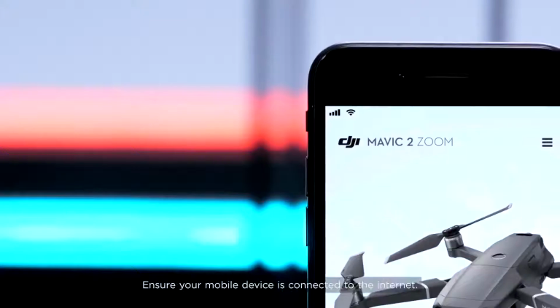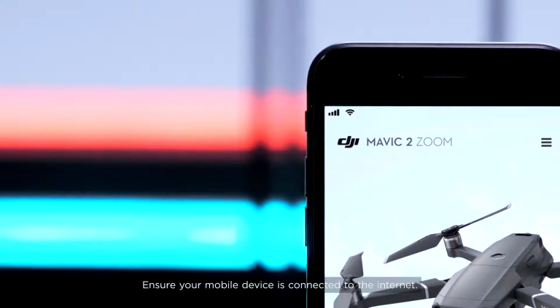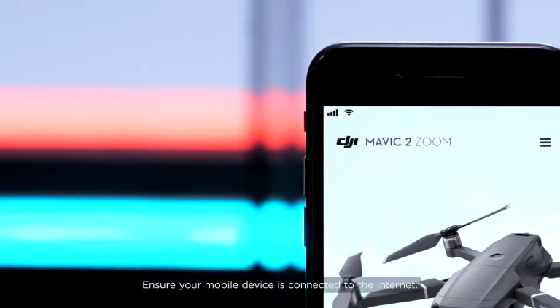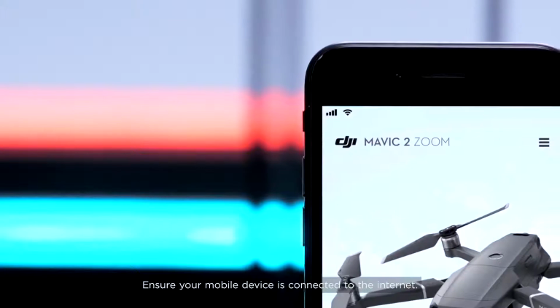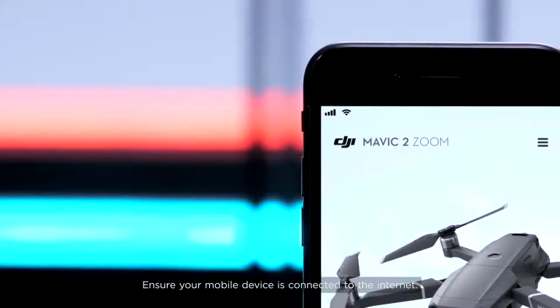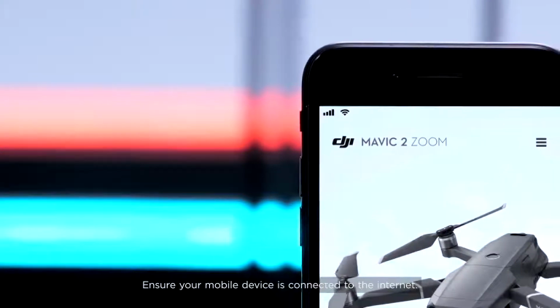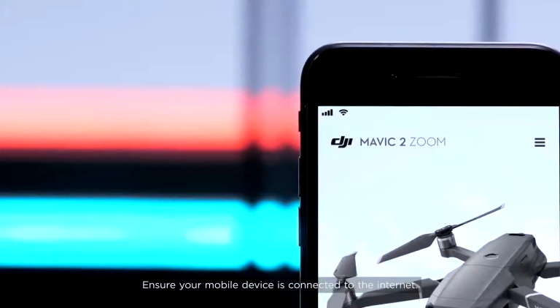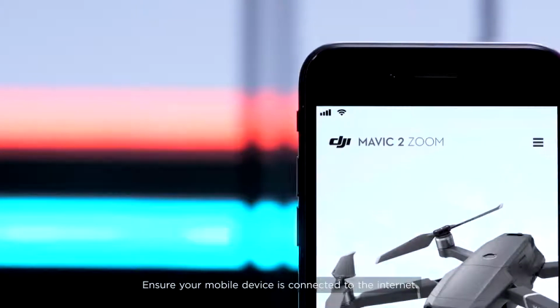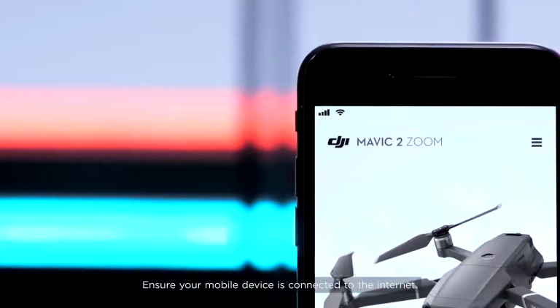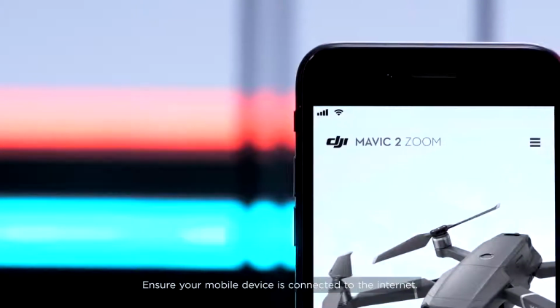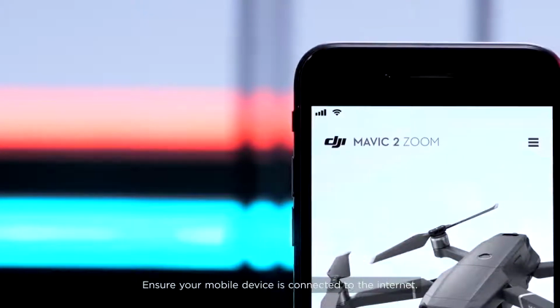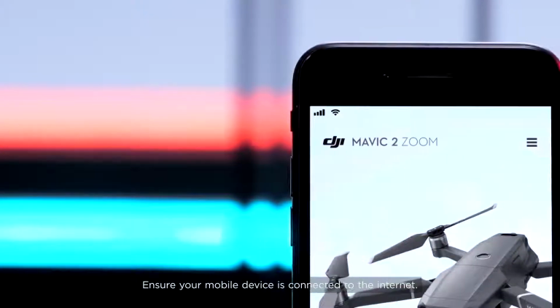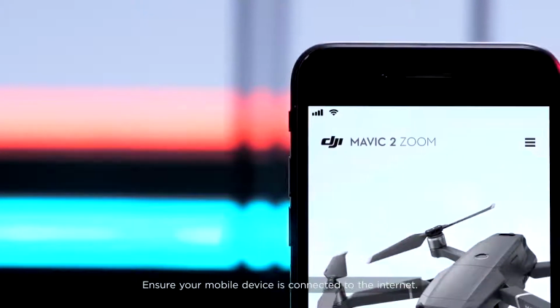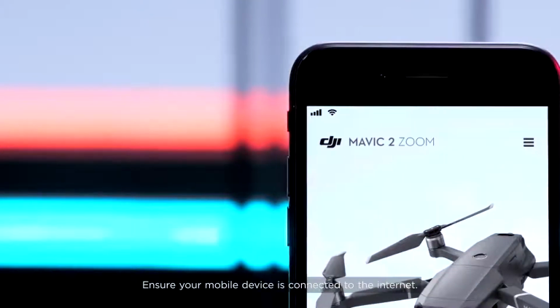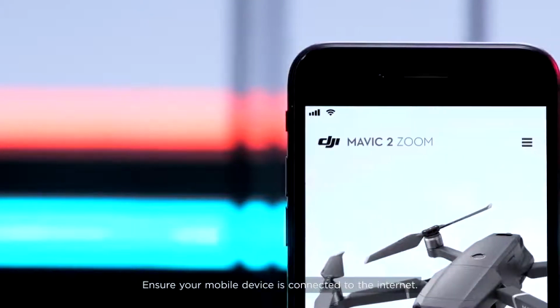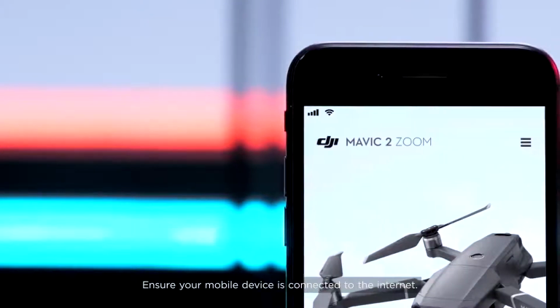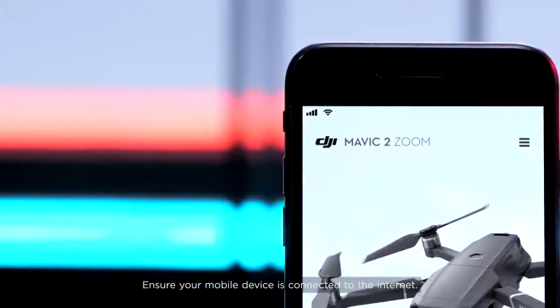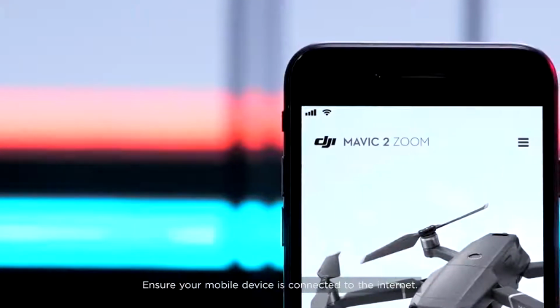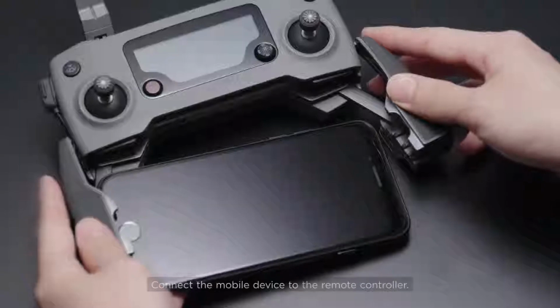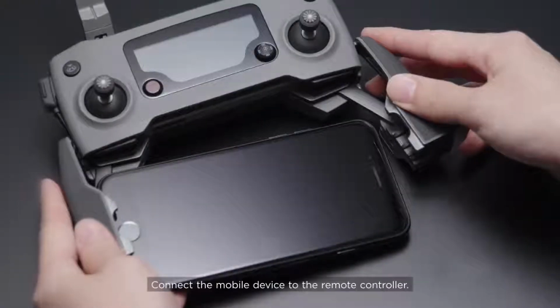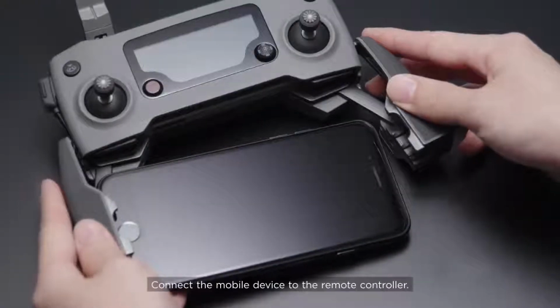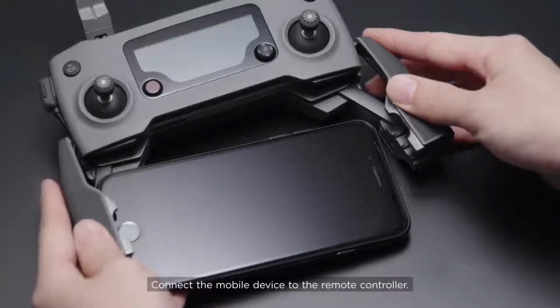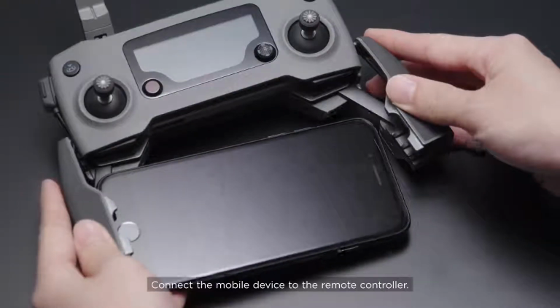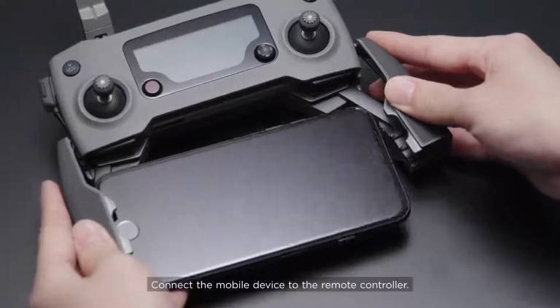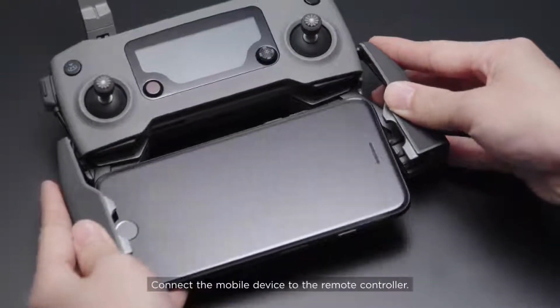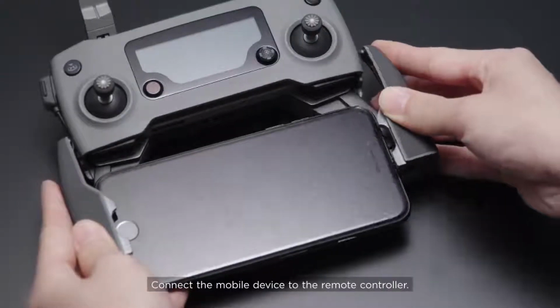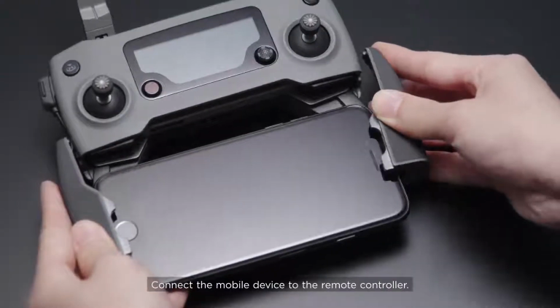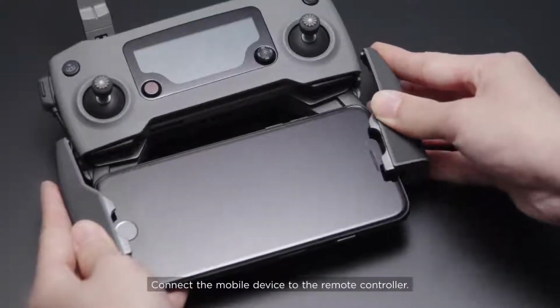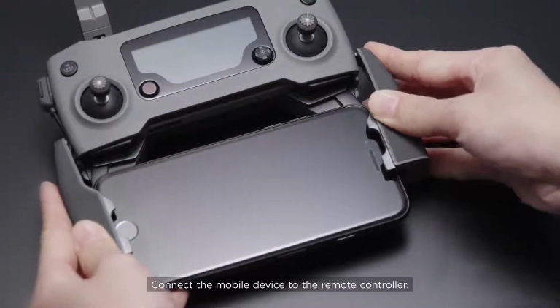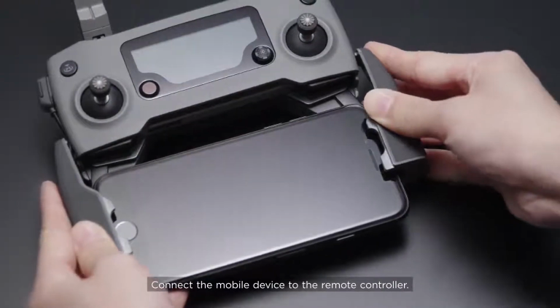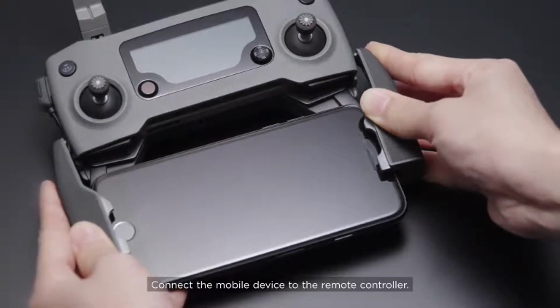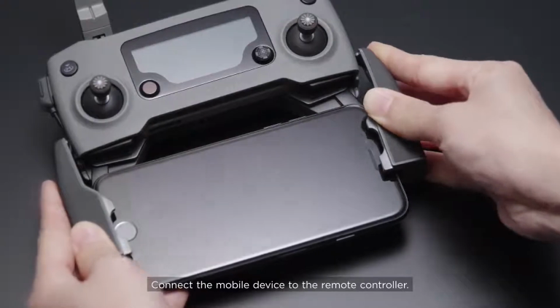Ensure your mobile device is connected to the internet. Connect the mobile device to the remote controller.